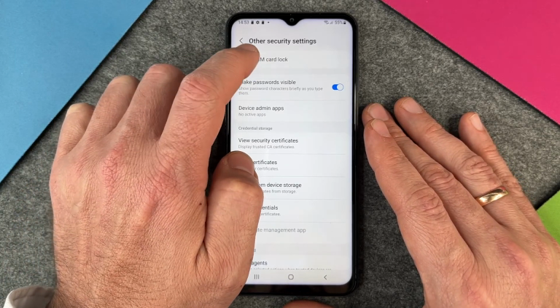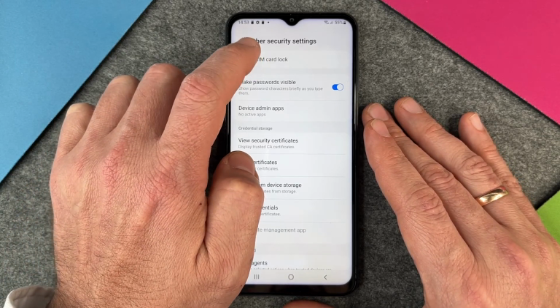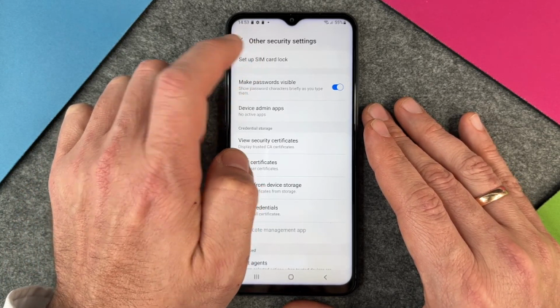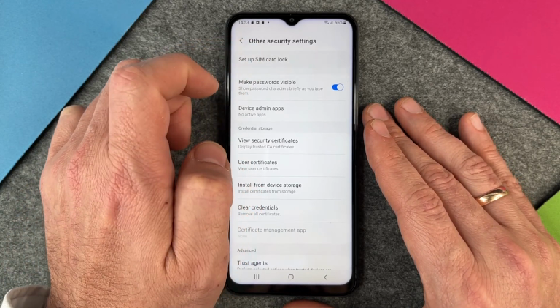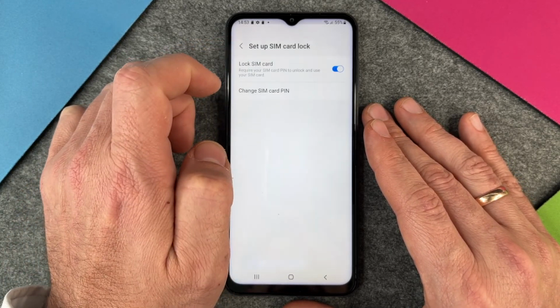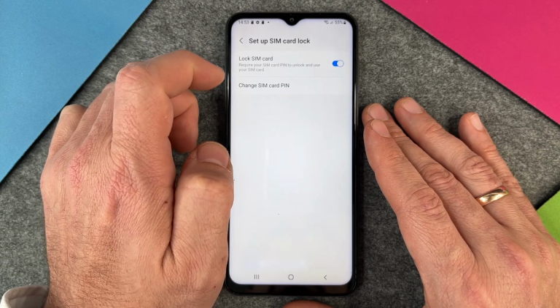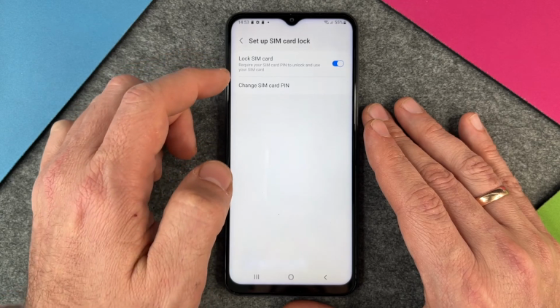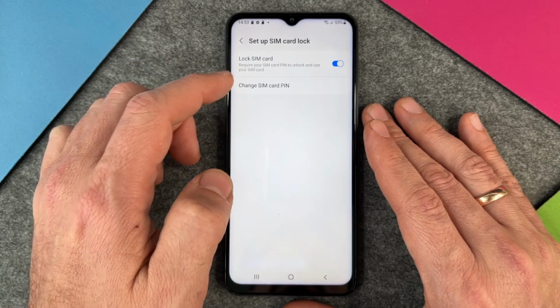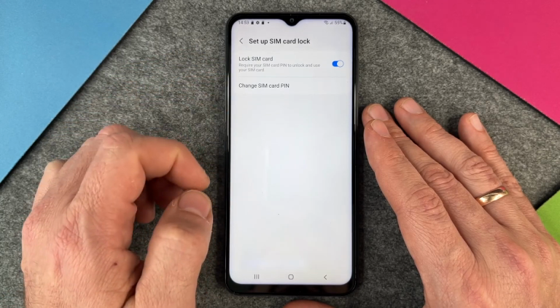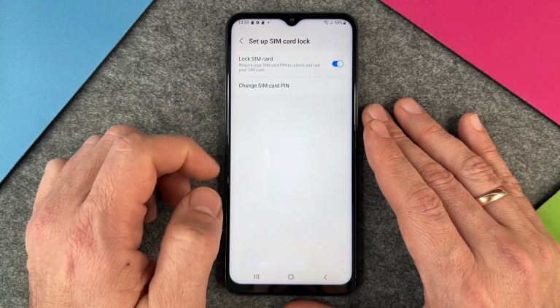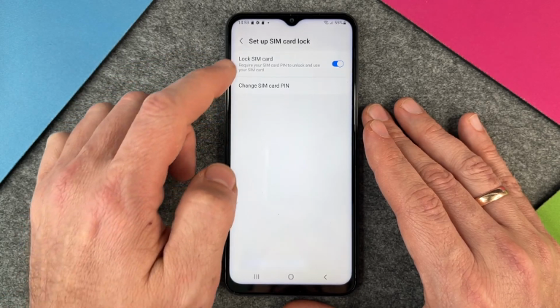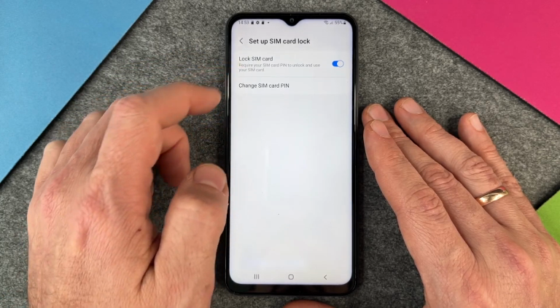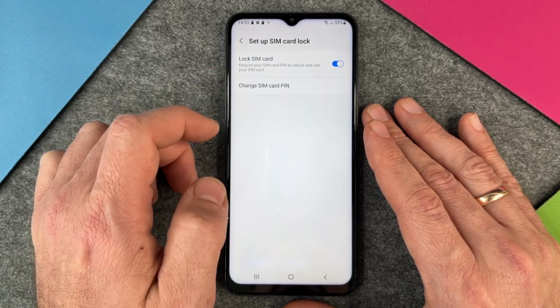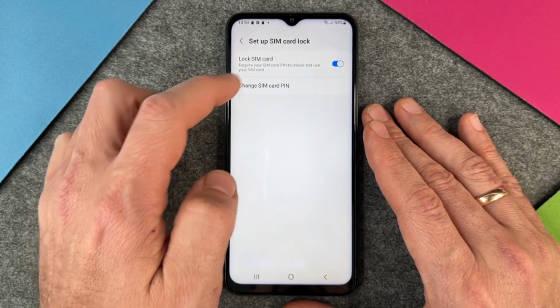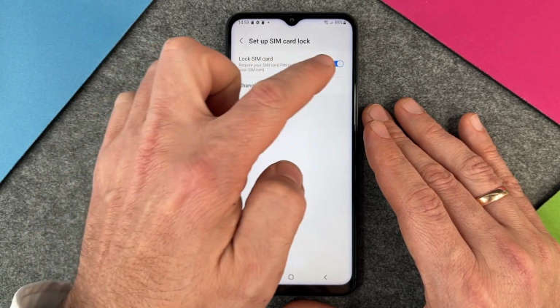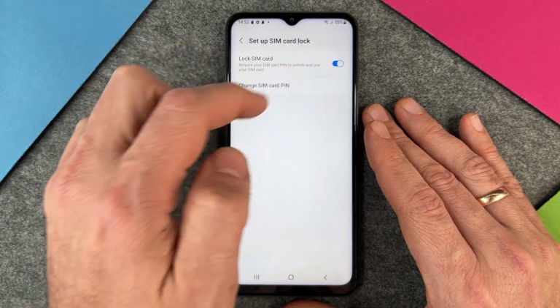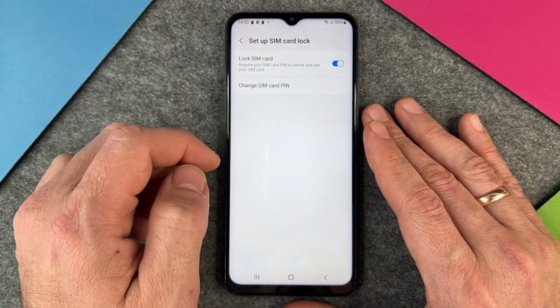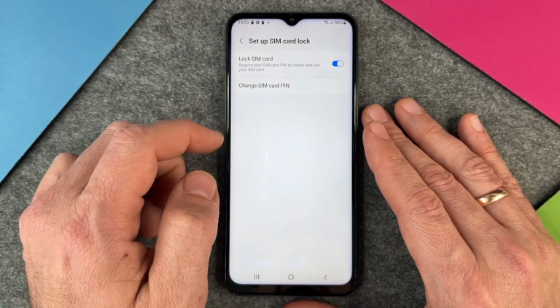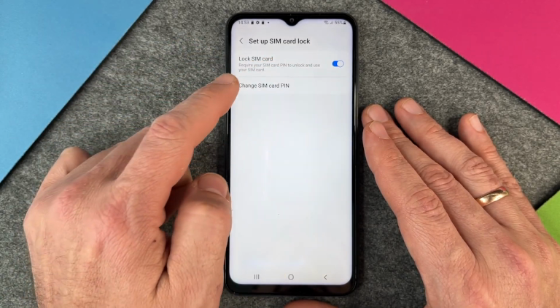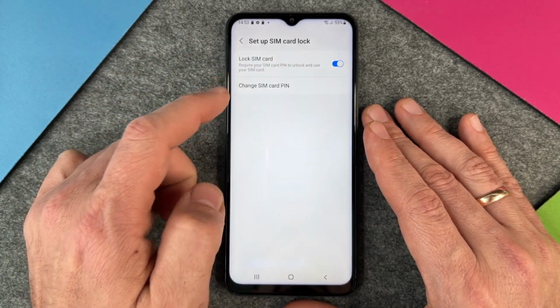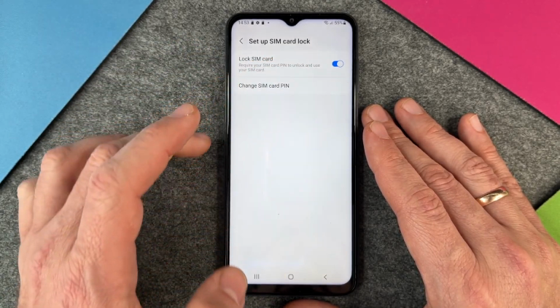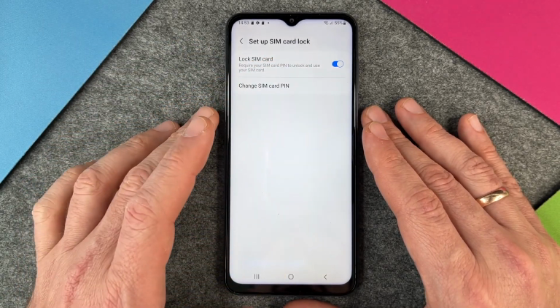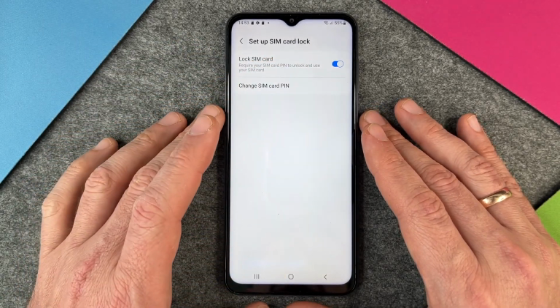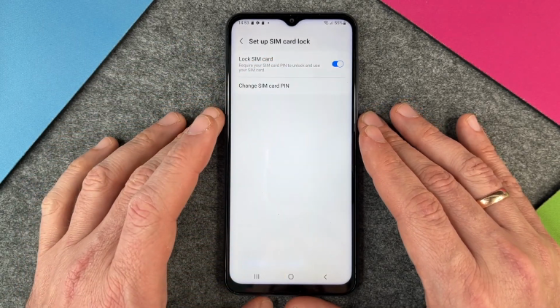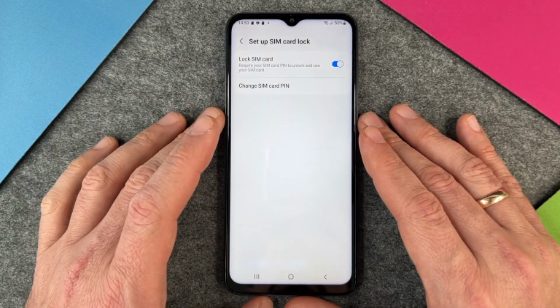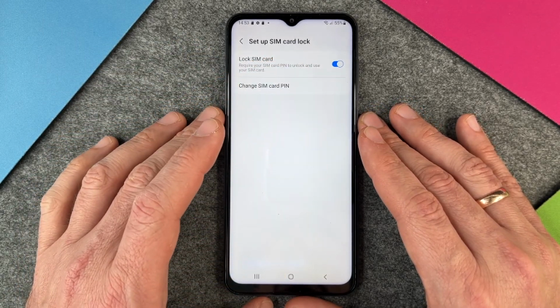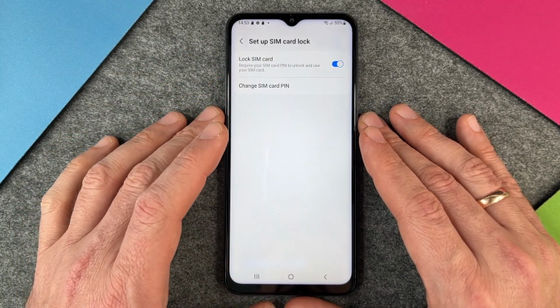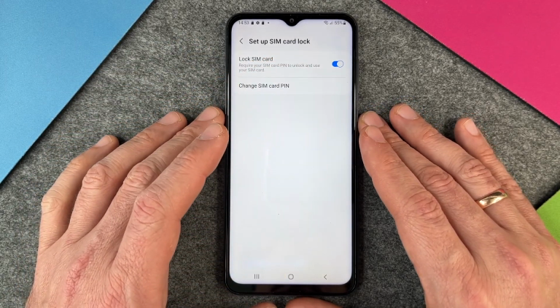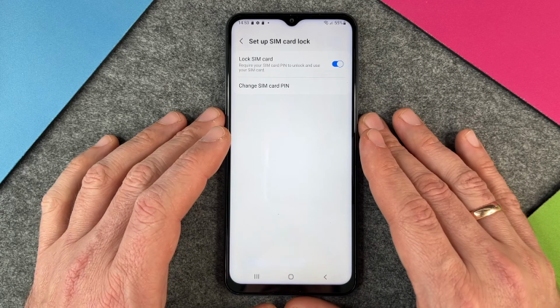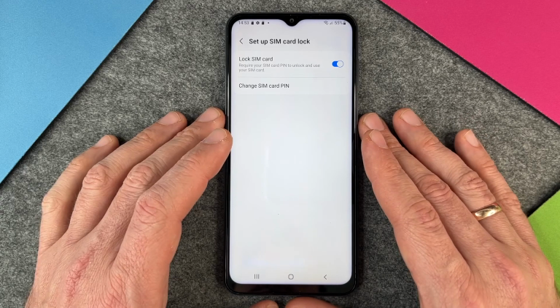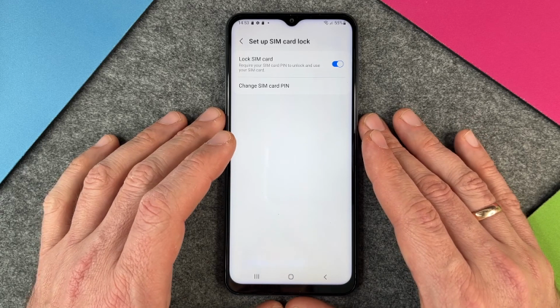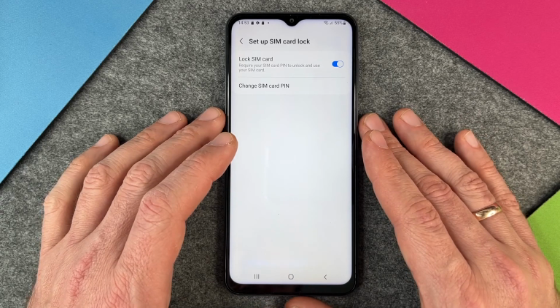I click on it and here you can see: Lock SIM card — yes or no — require your SIM card PIN to unlock and use your SIM card.